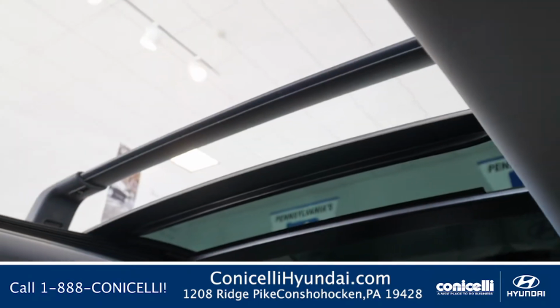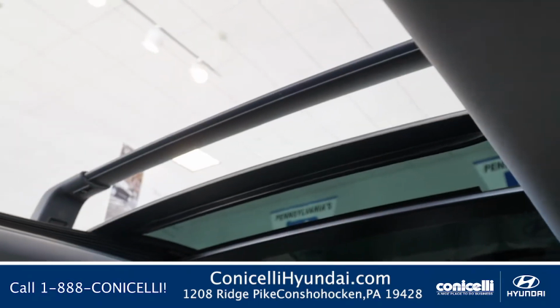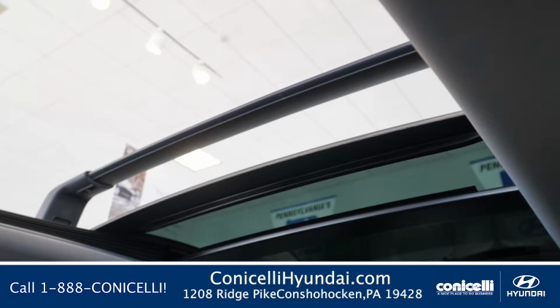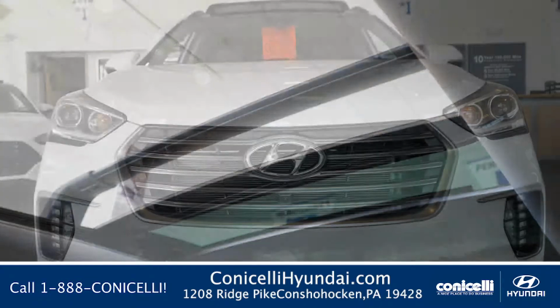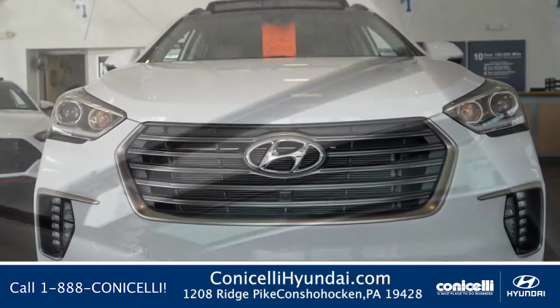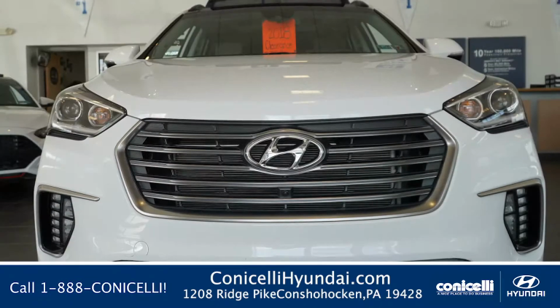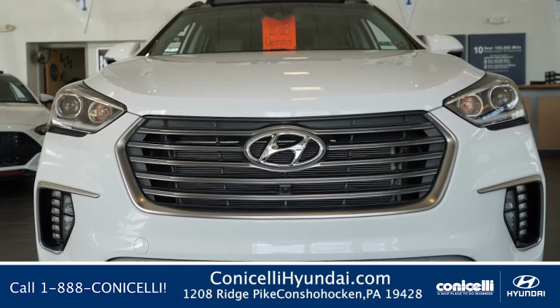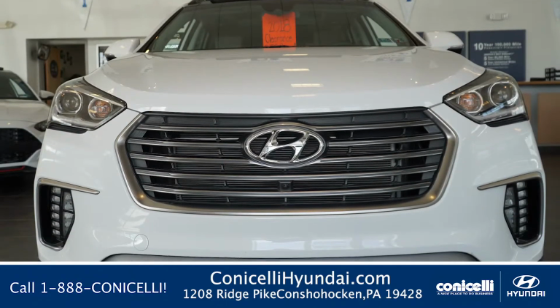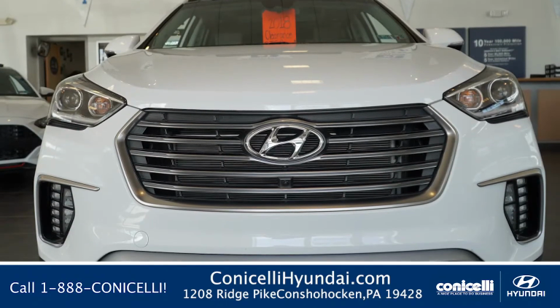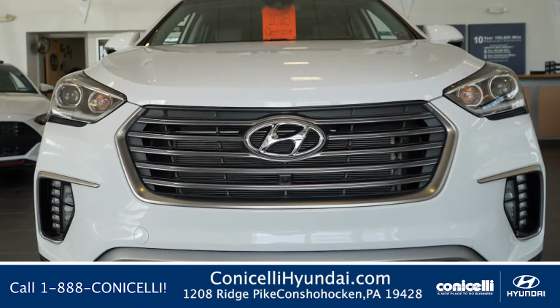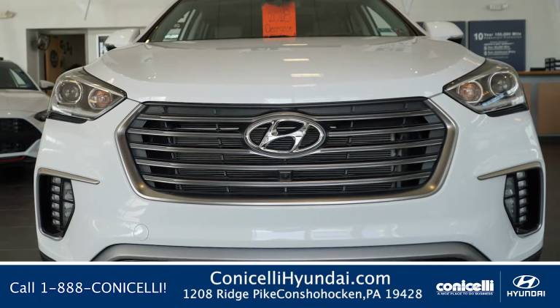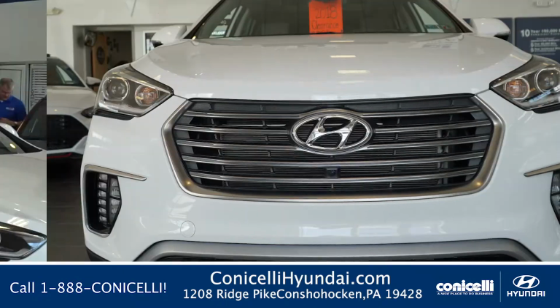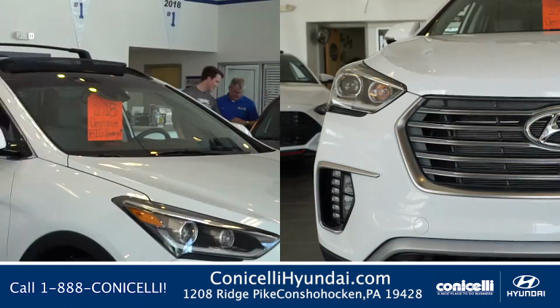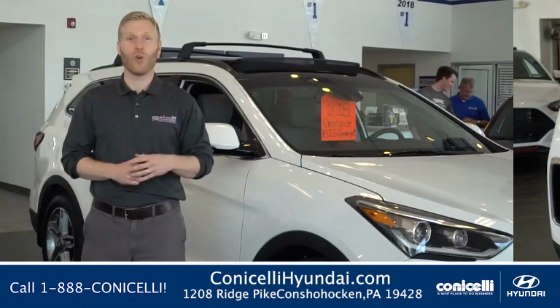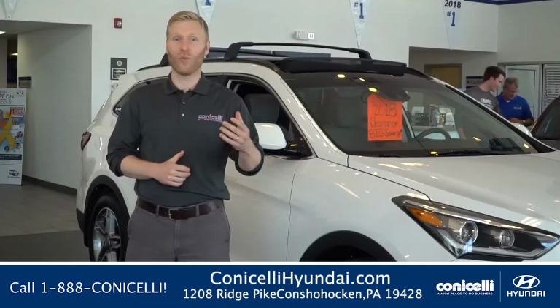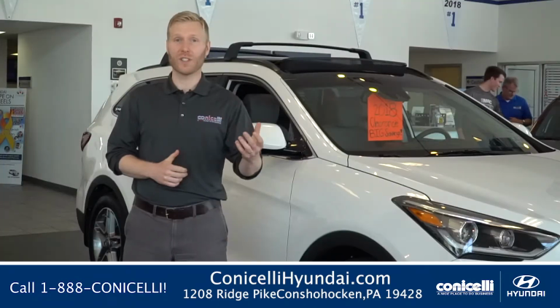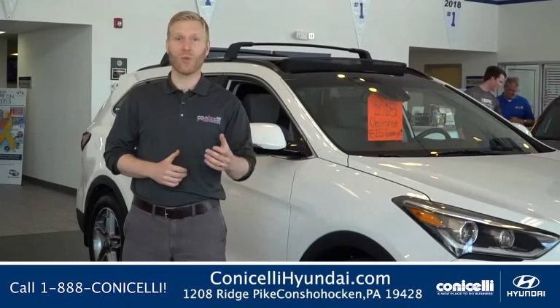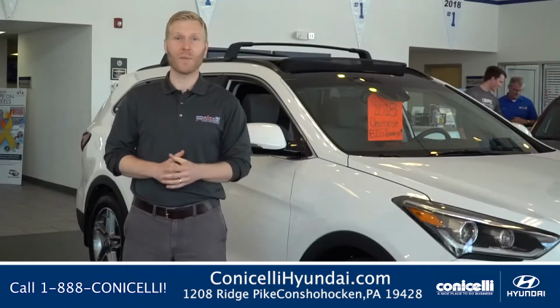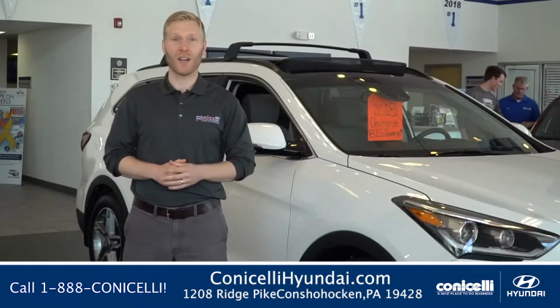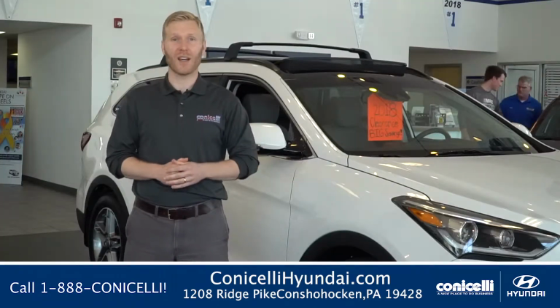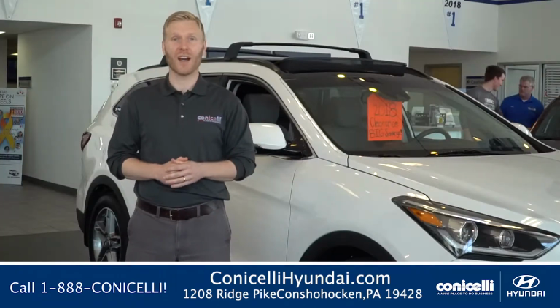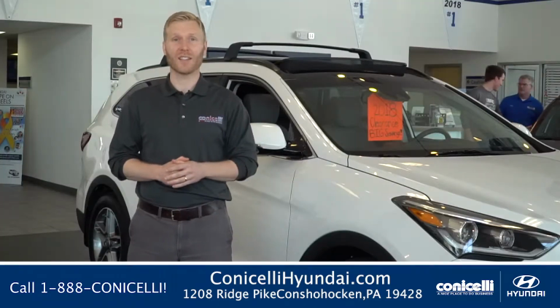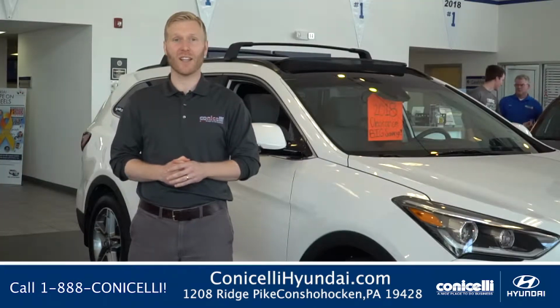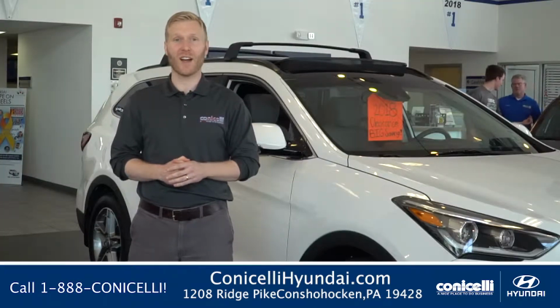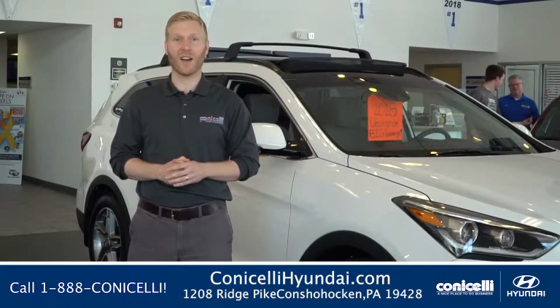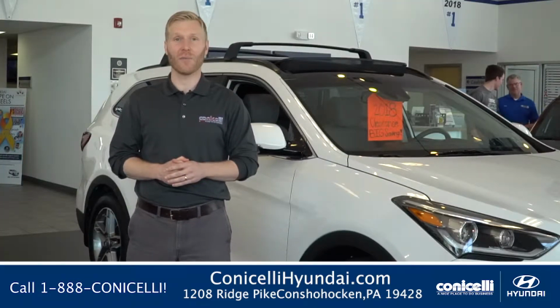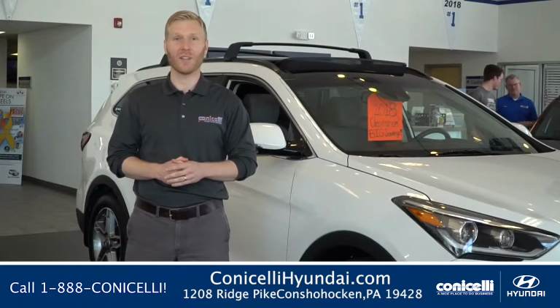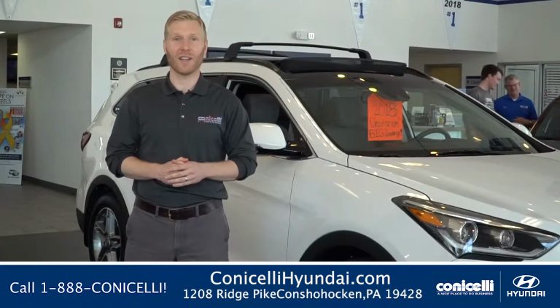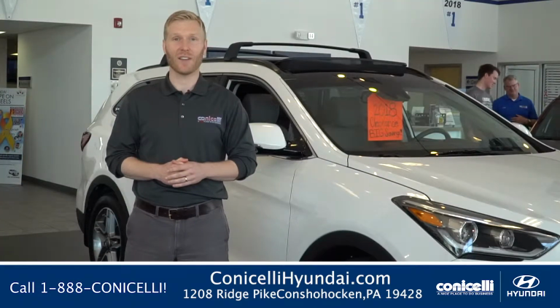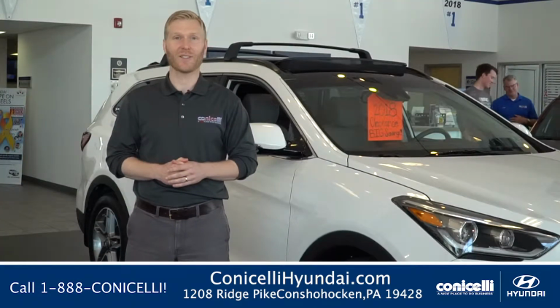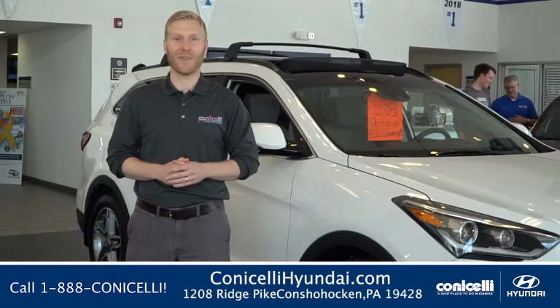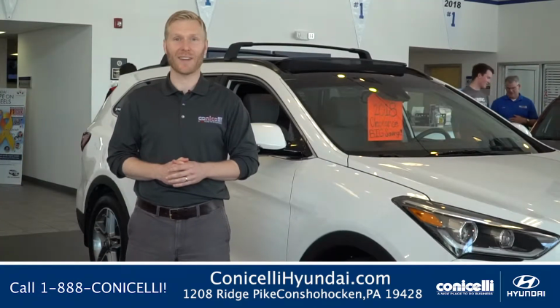If you're interested please give us a call or visit our website at Conicelli.com for details. Thanks.